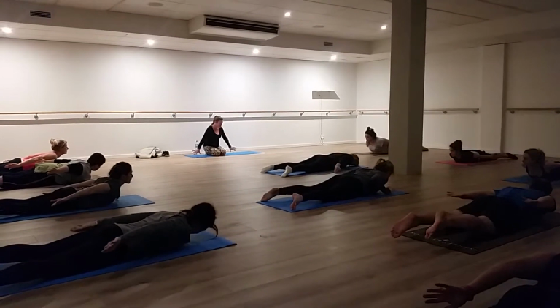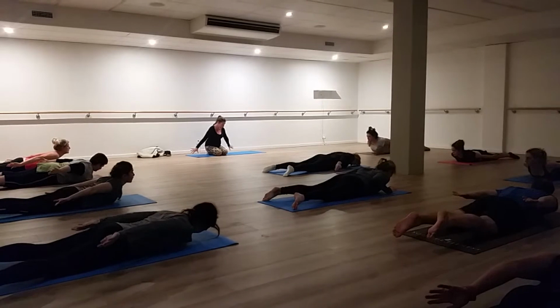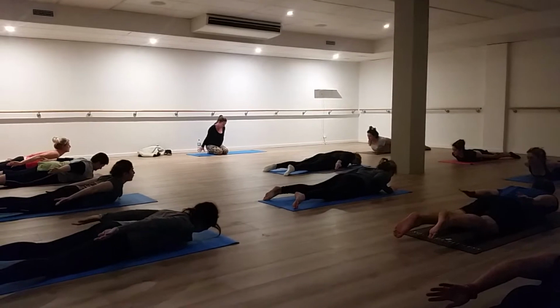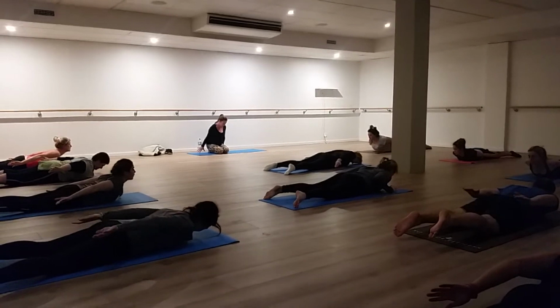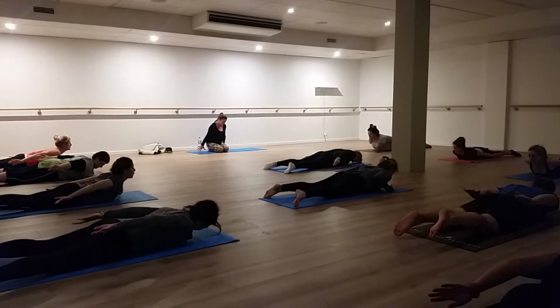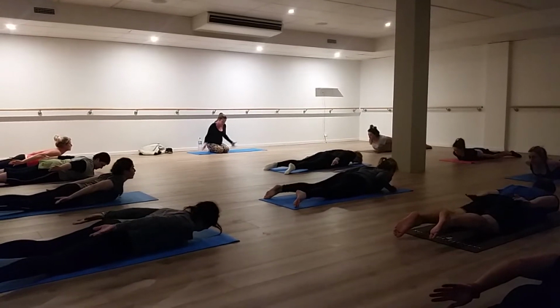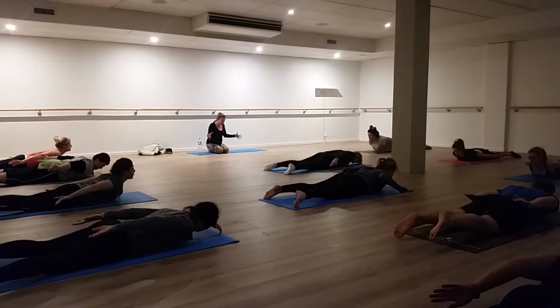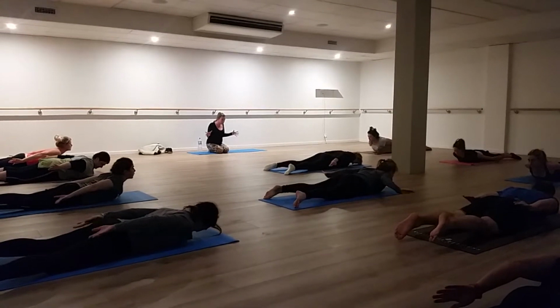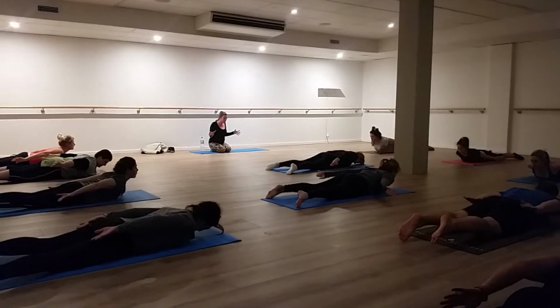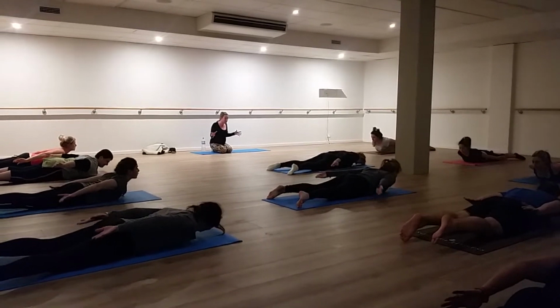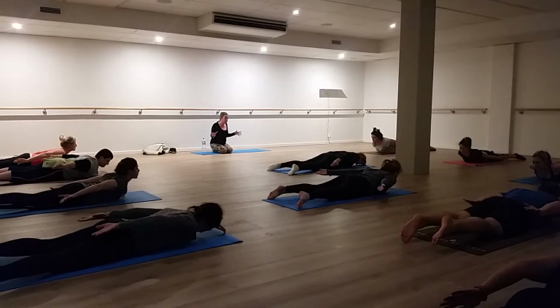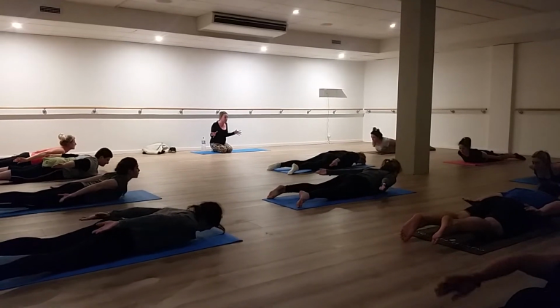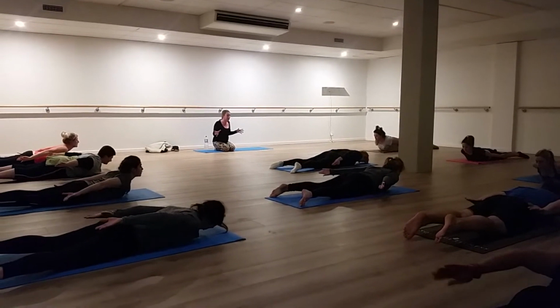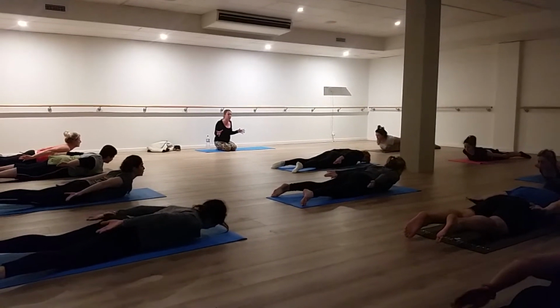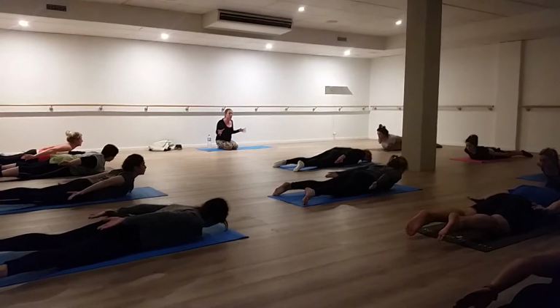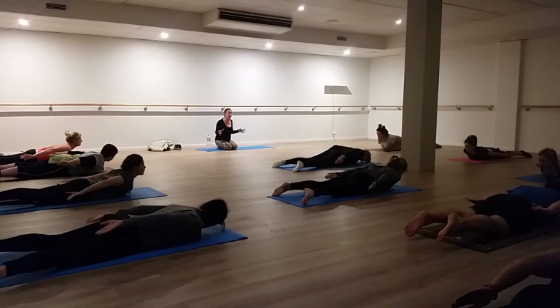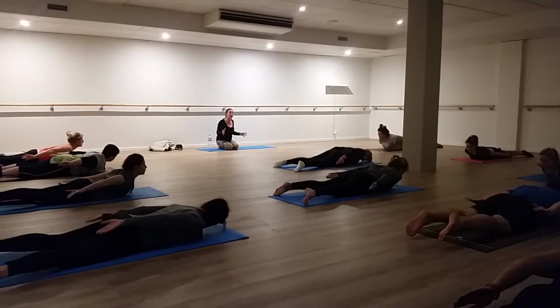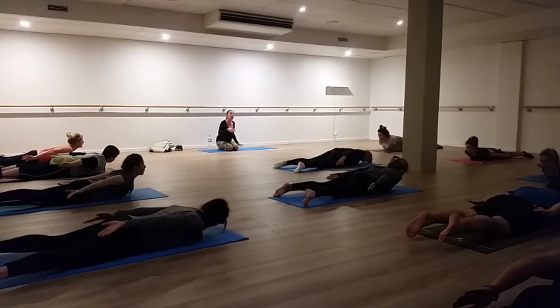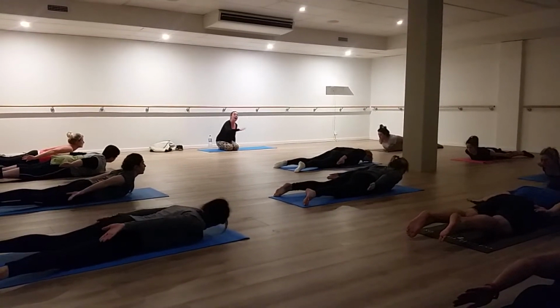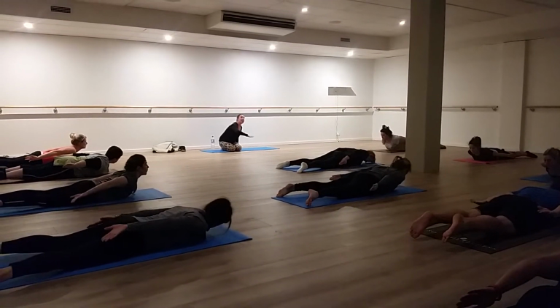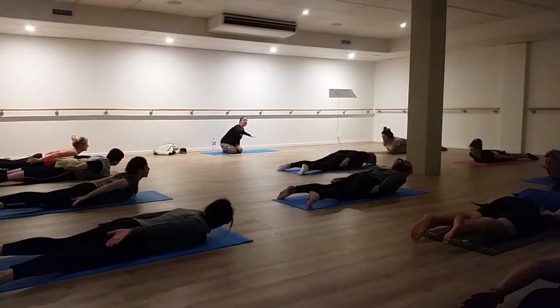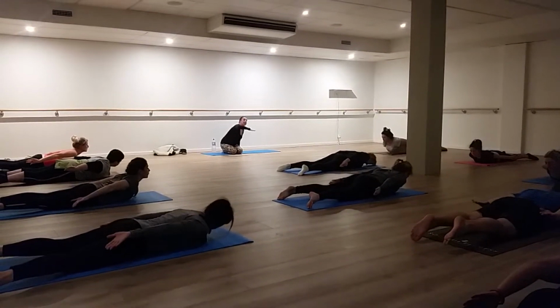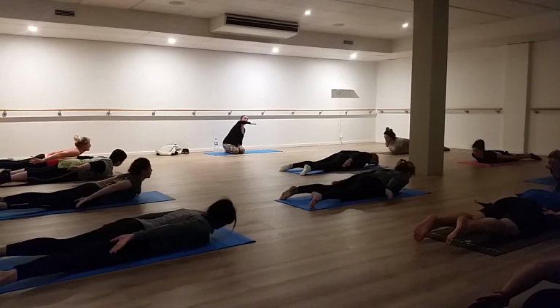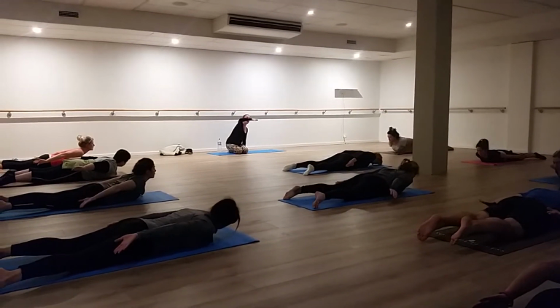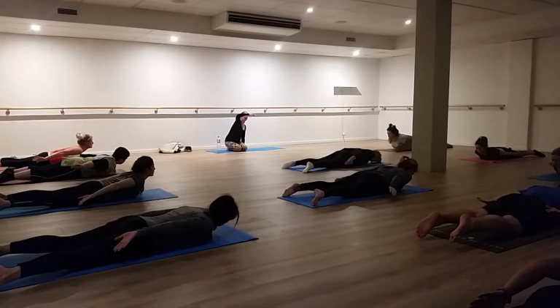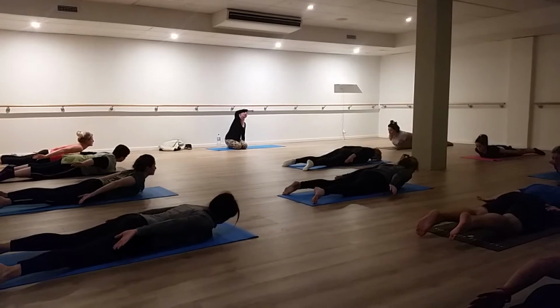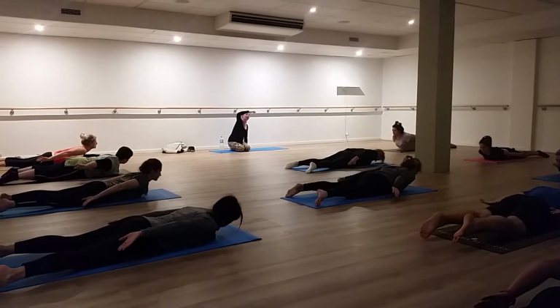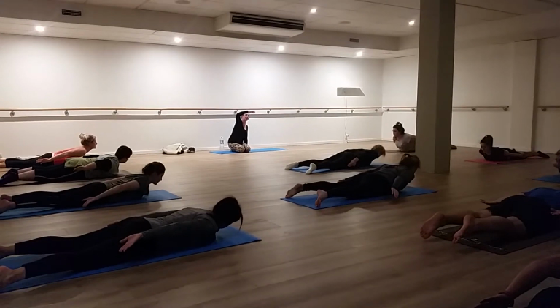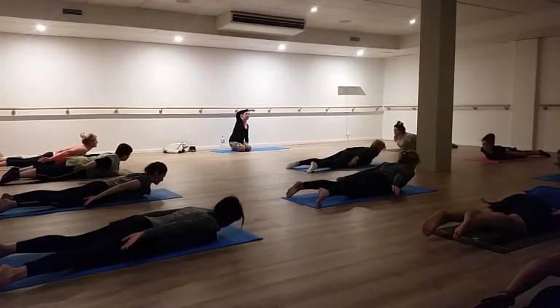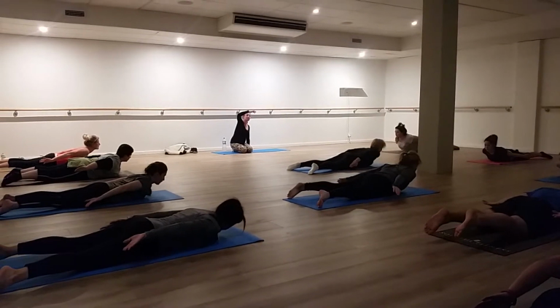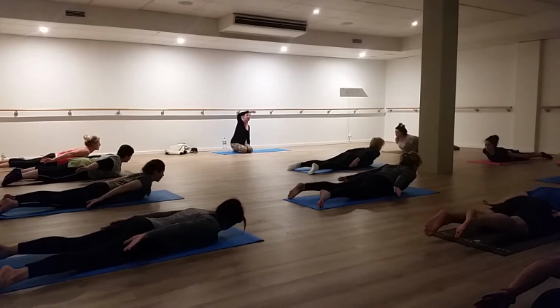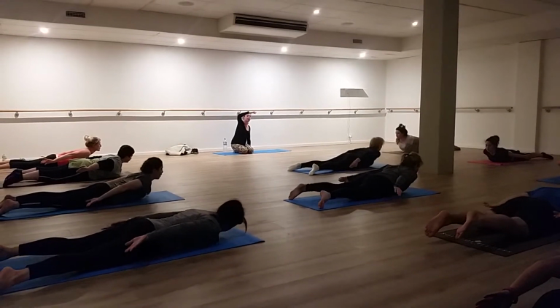Don't just bring the arms in — make sure you're pulling those shoulder blades towards your spine. And then lift up as high as you can at the same time.